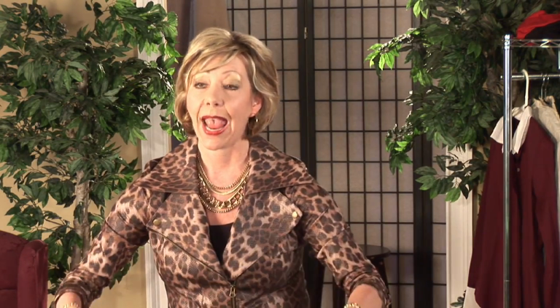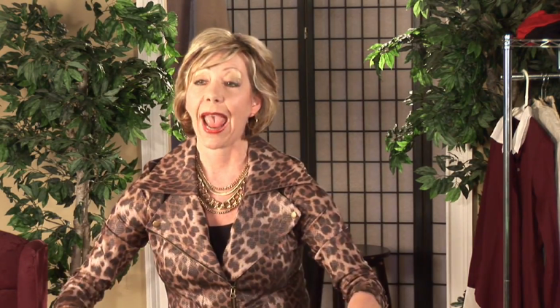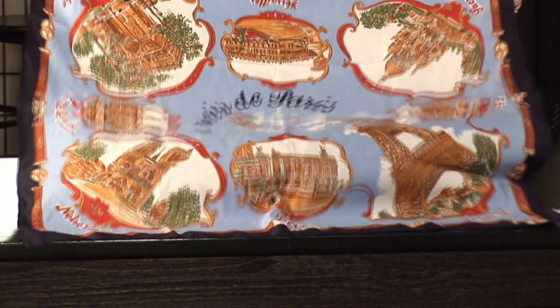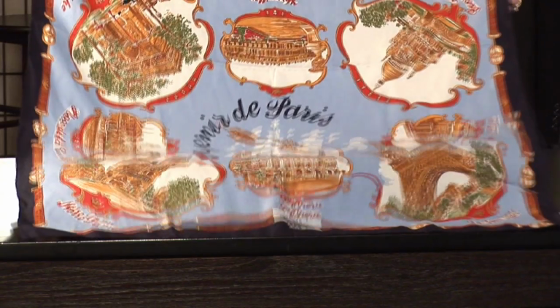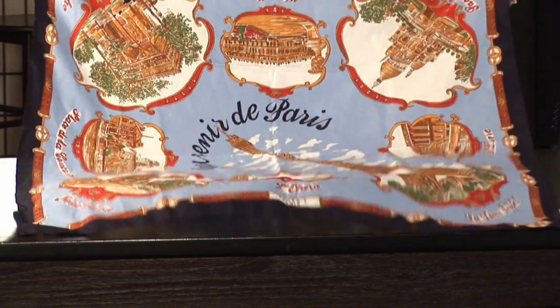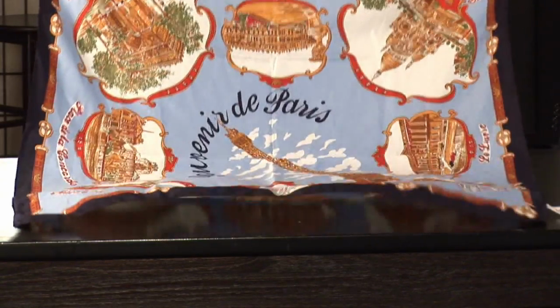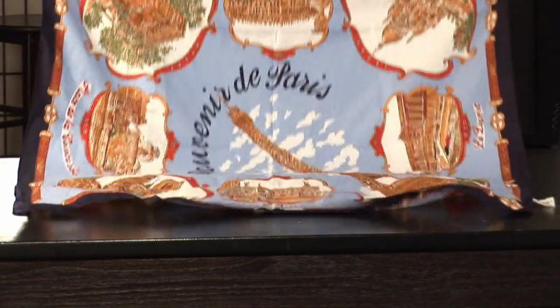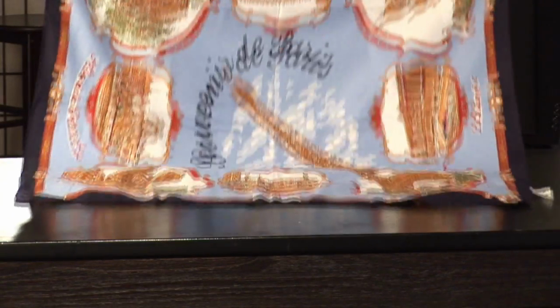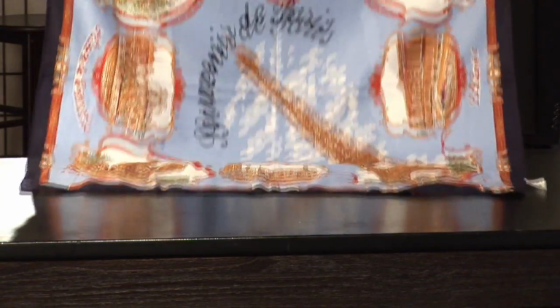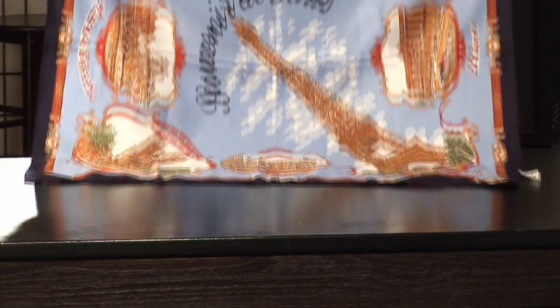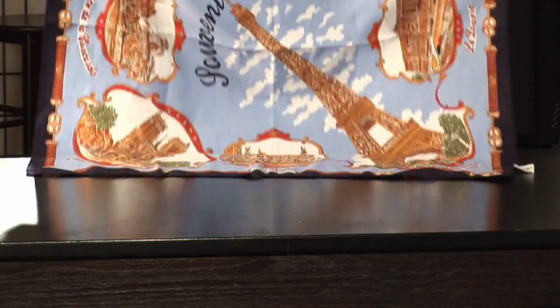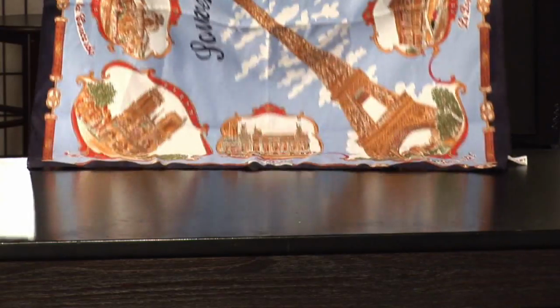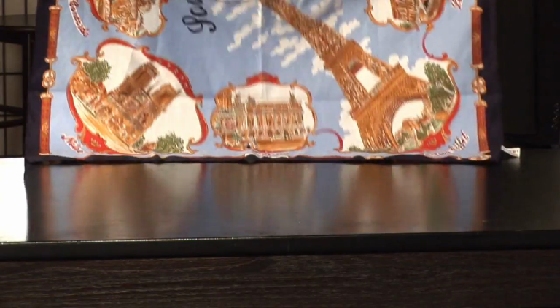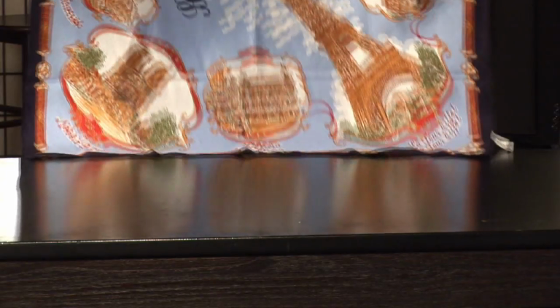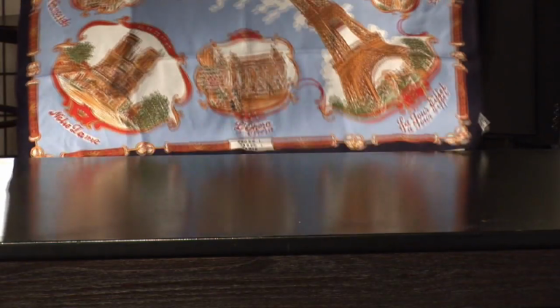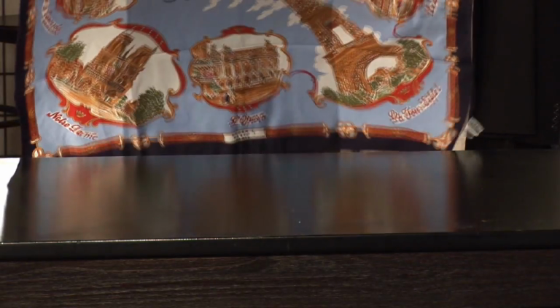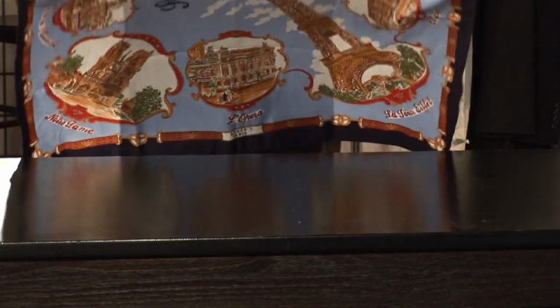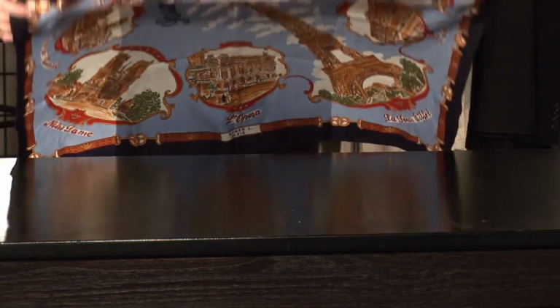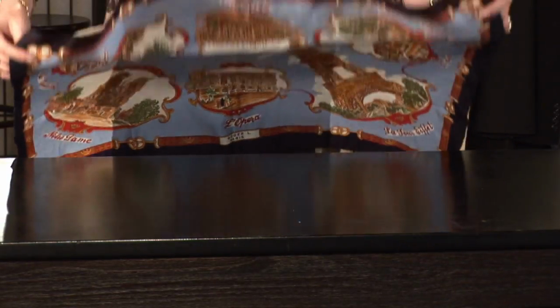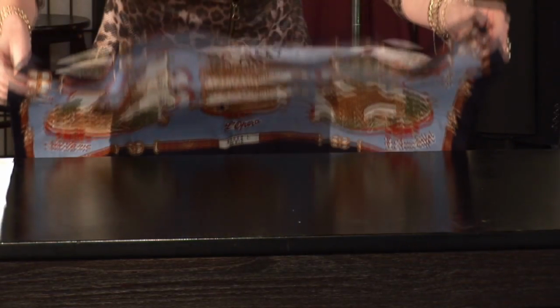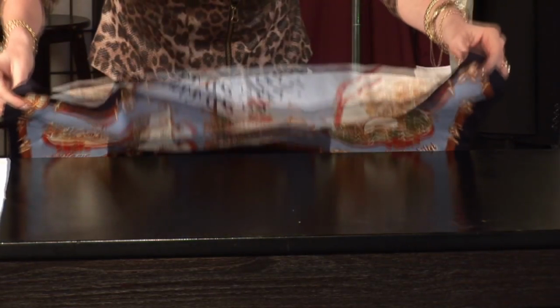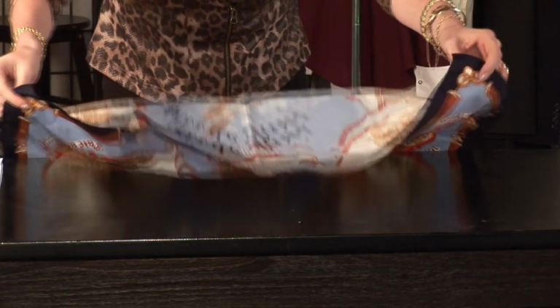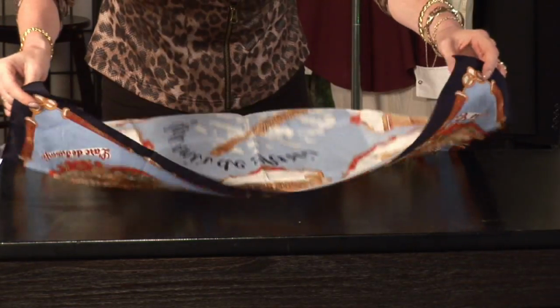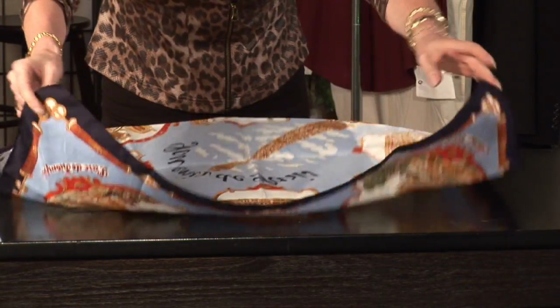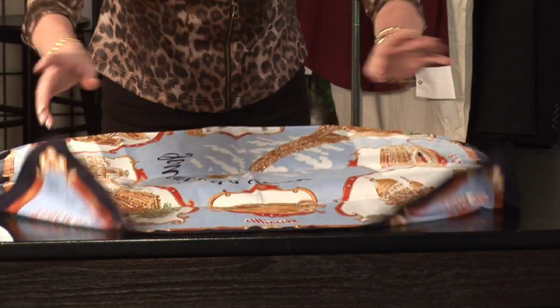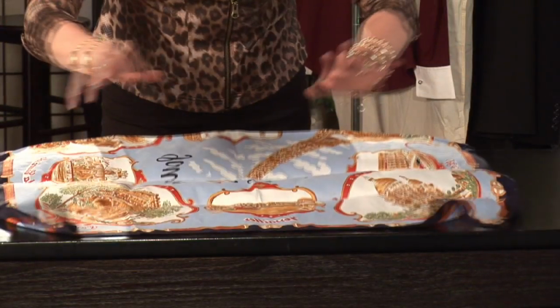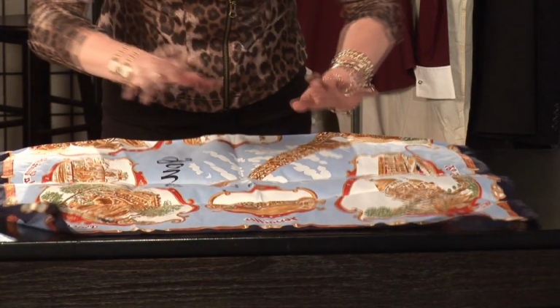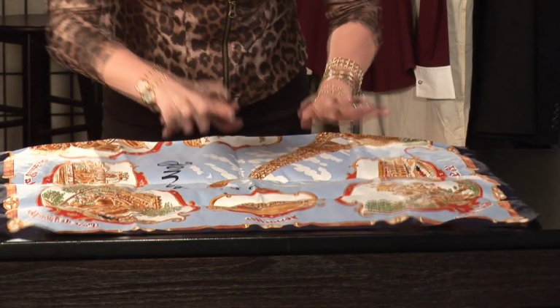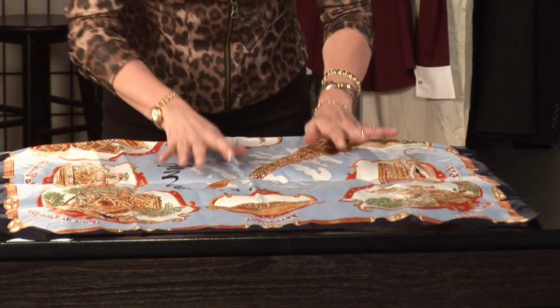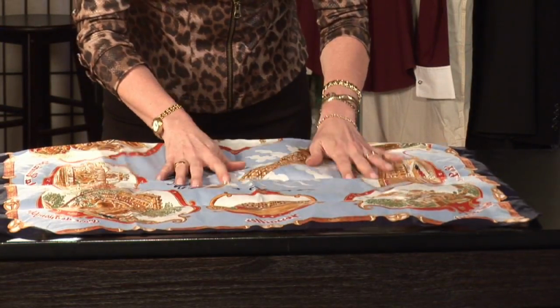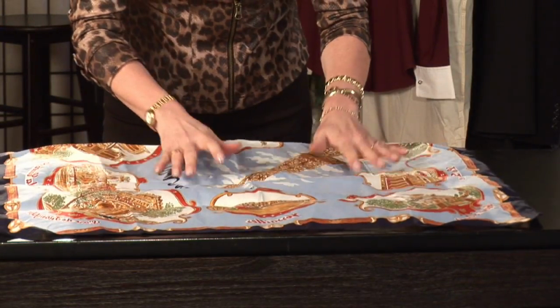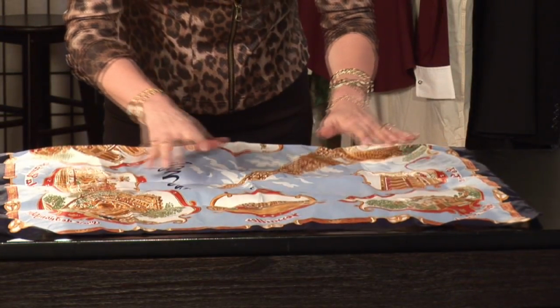And that's how you fold a square scarf. I'm Kelly Mashbits, your Tampa Bay Fashion Expert.